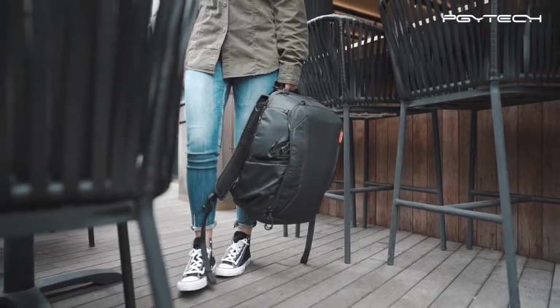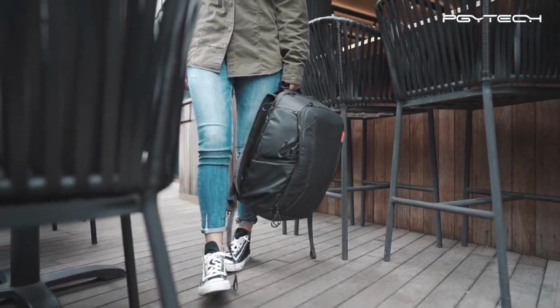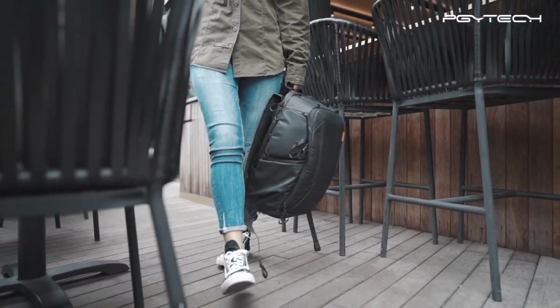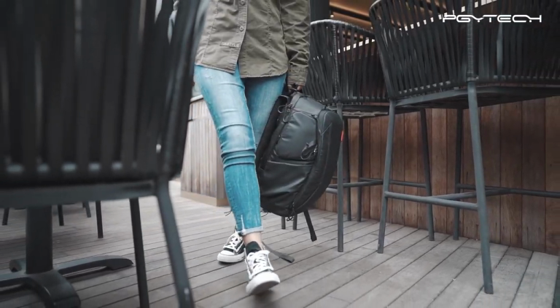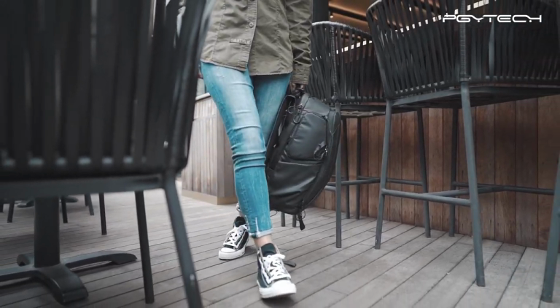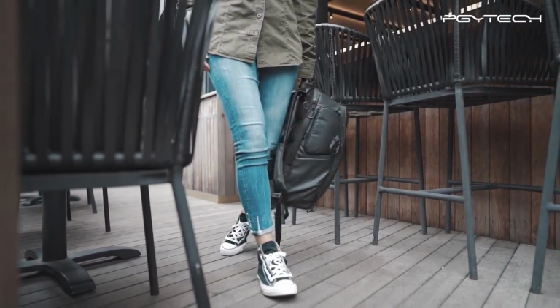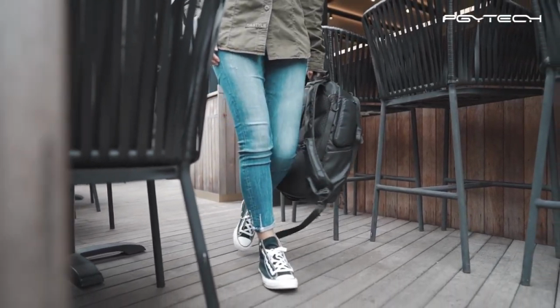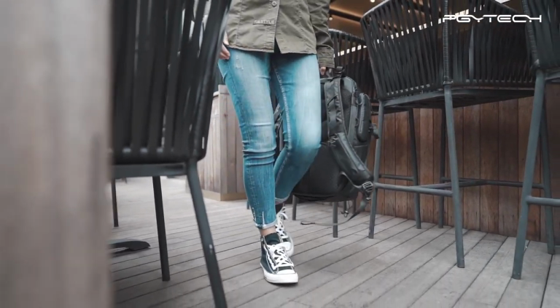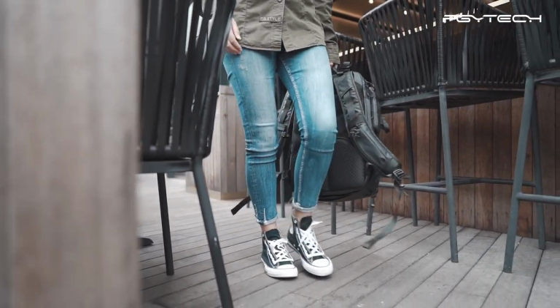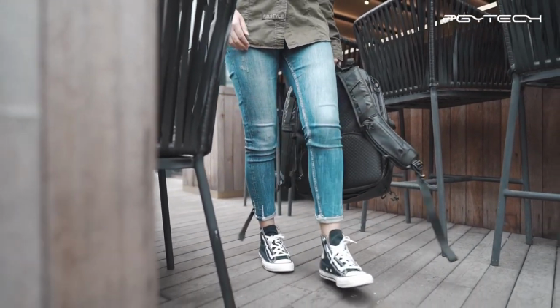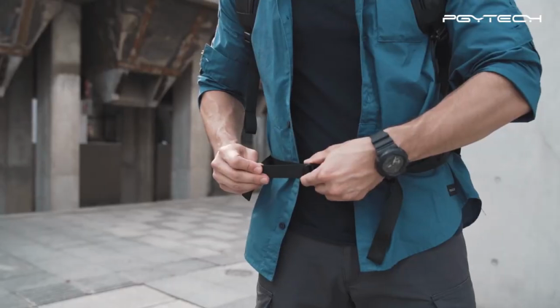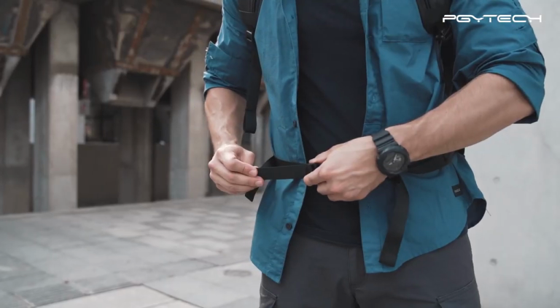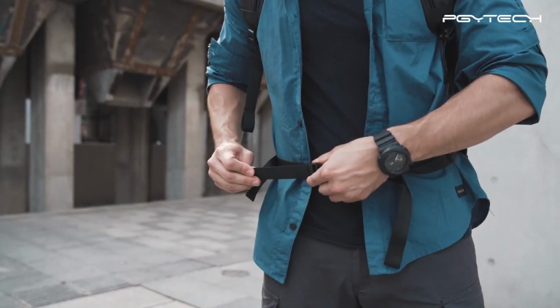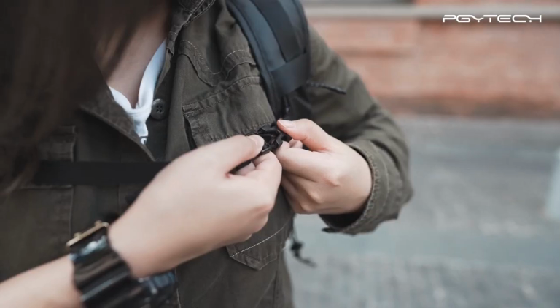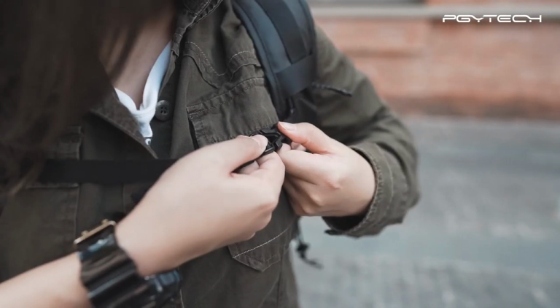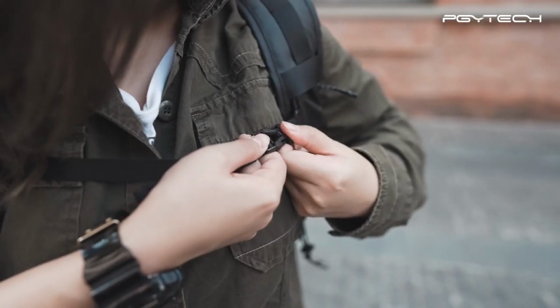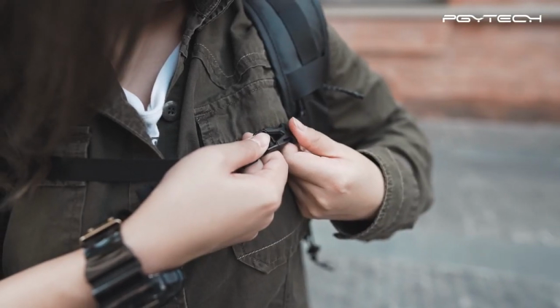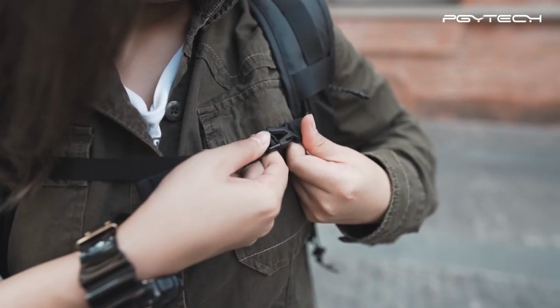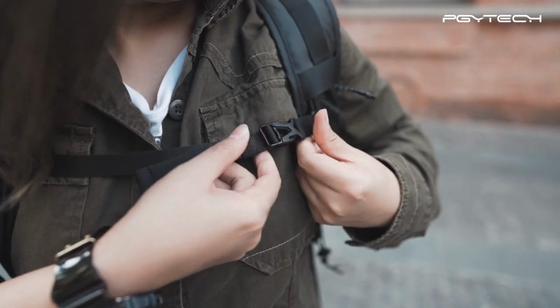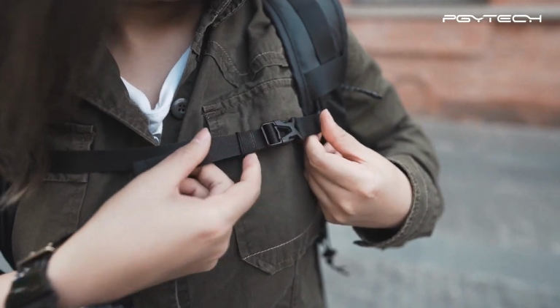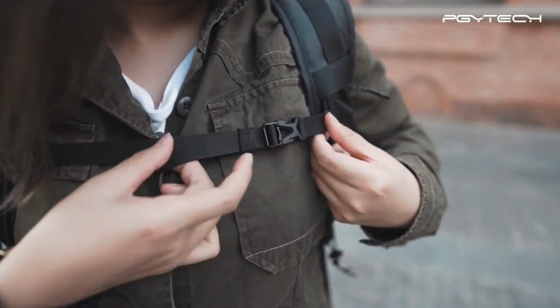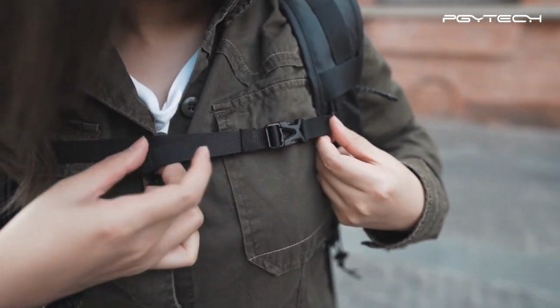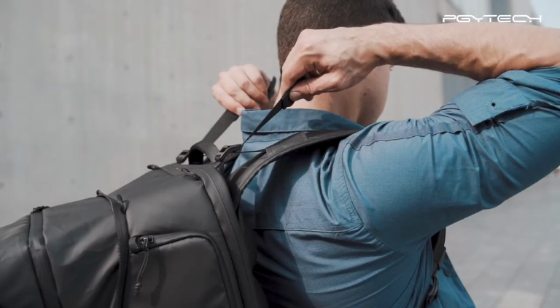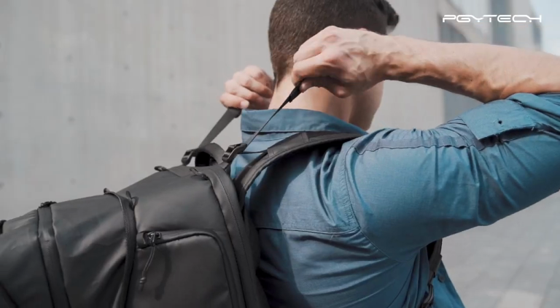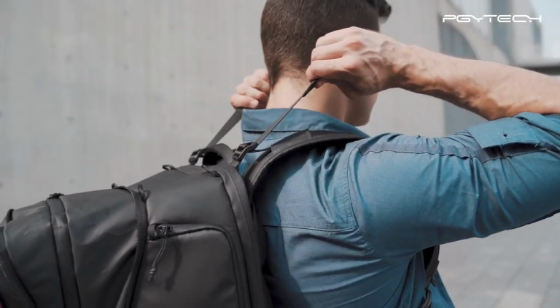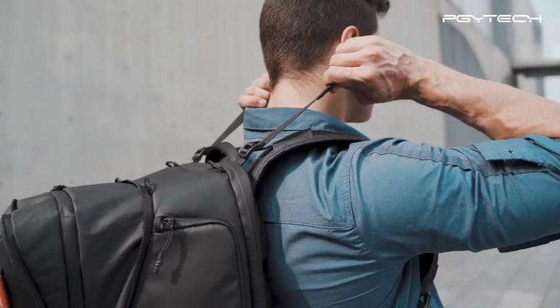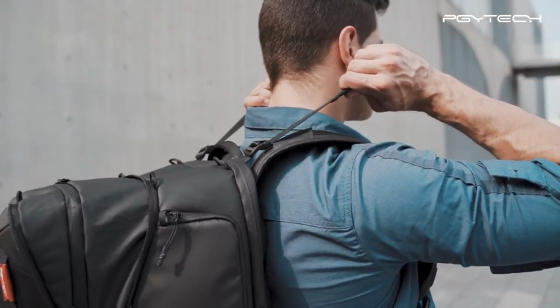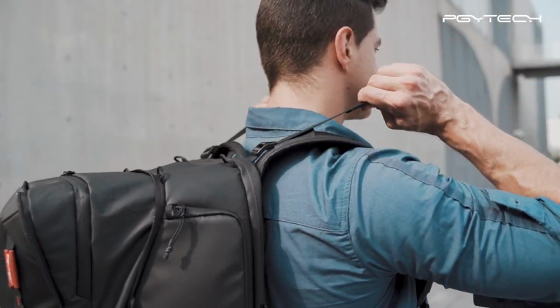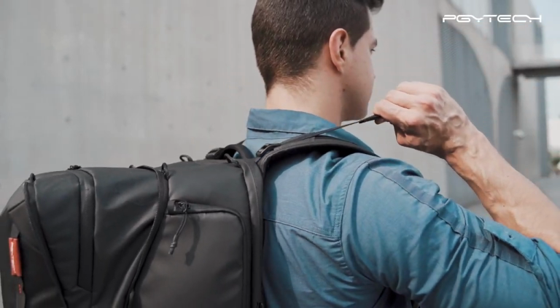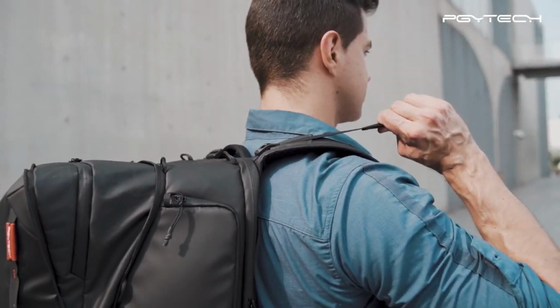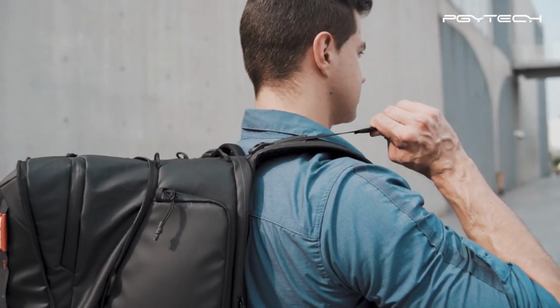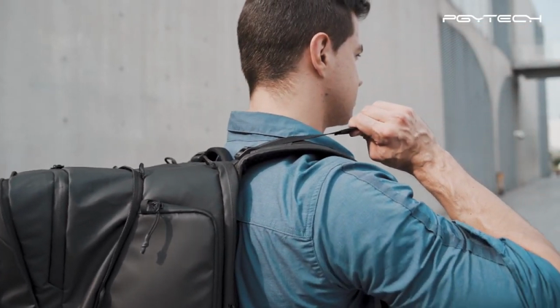Don't break a sweat. The OneMo Backpack is very comfortable to carry and has multiple straps to lighten the load.